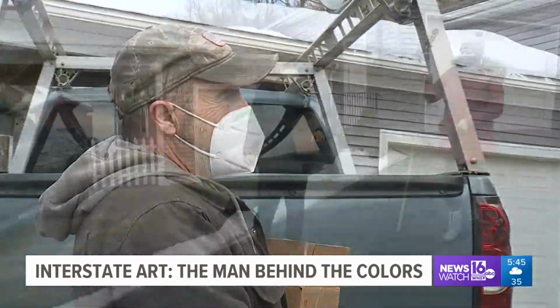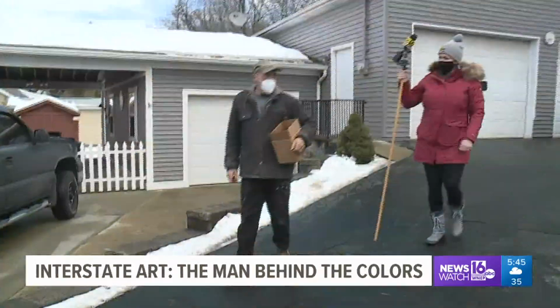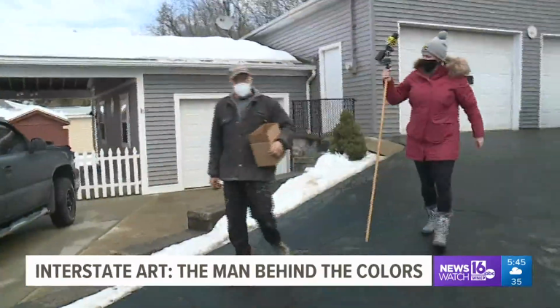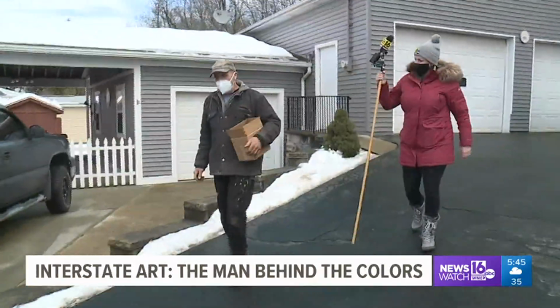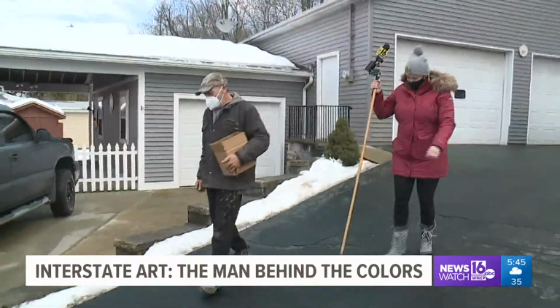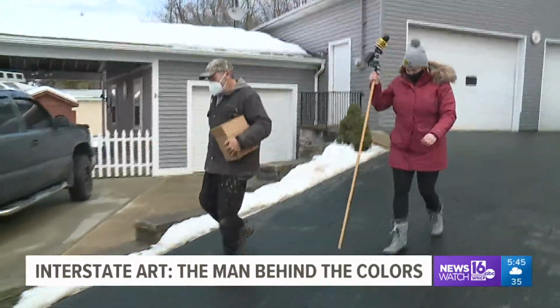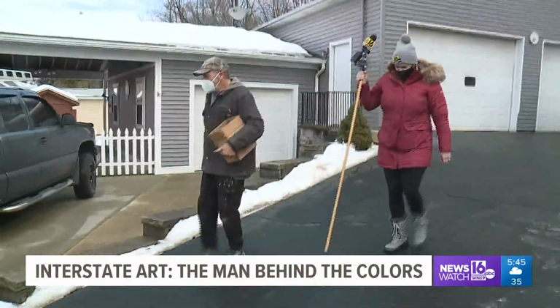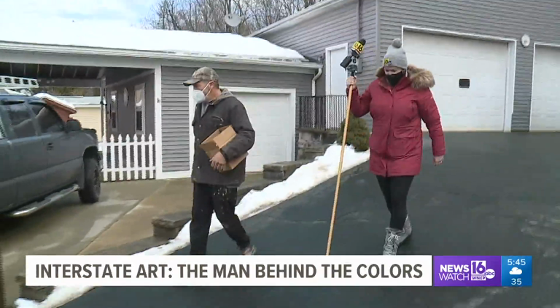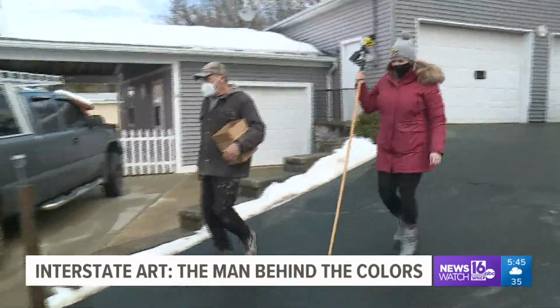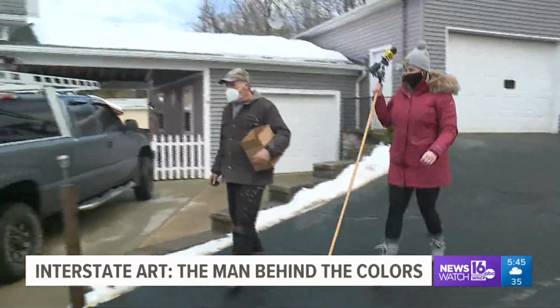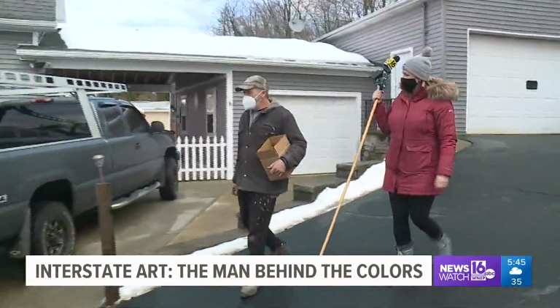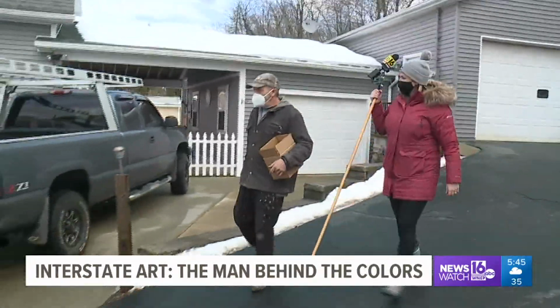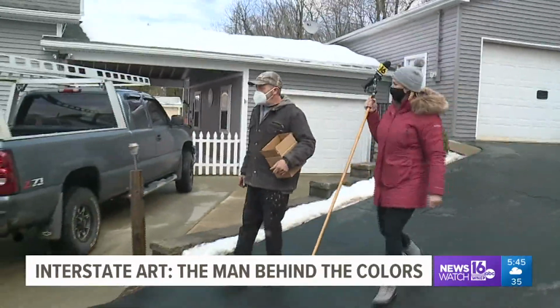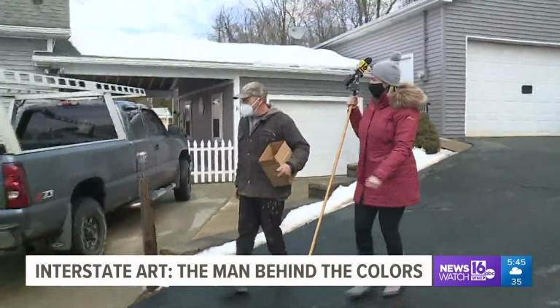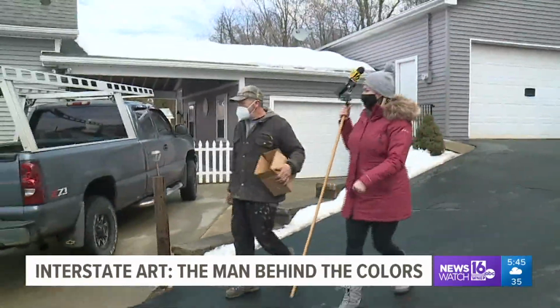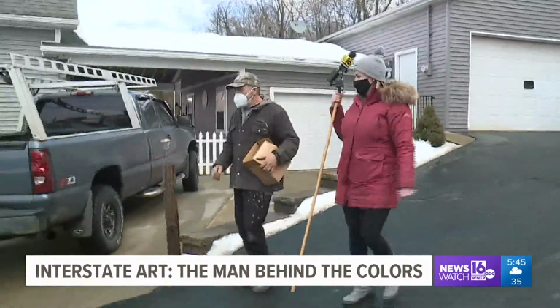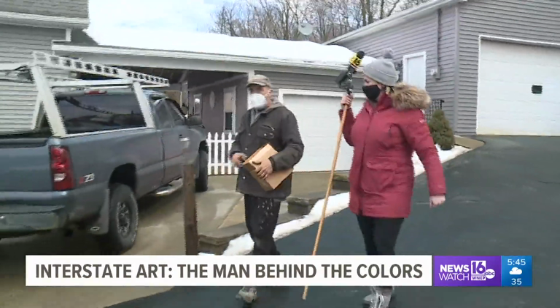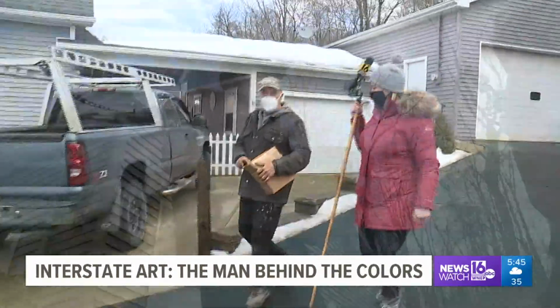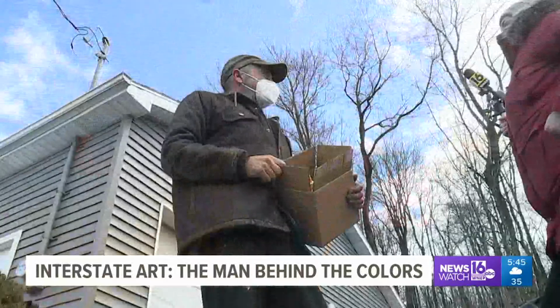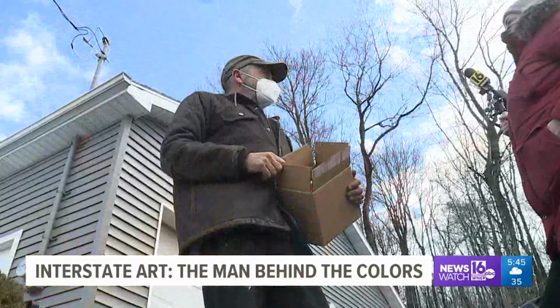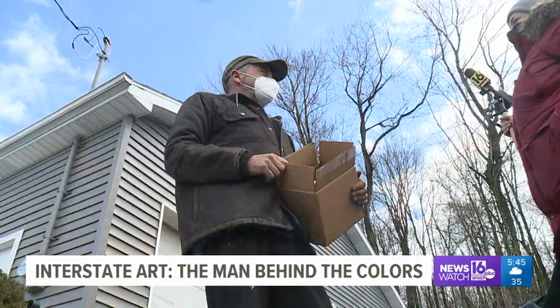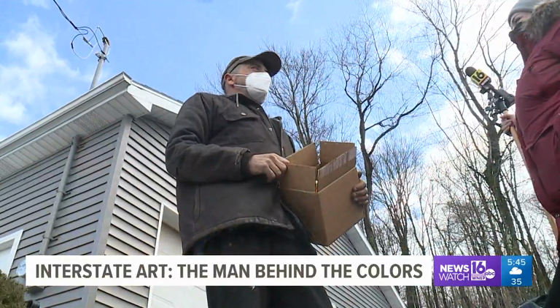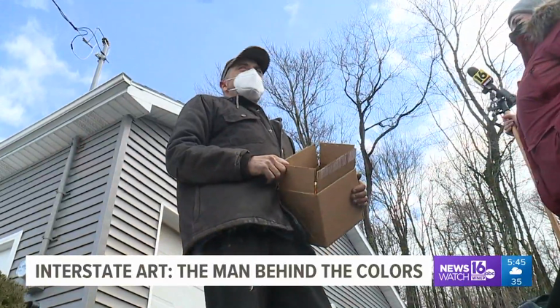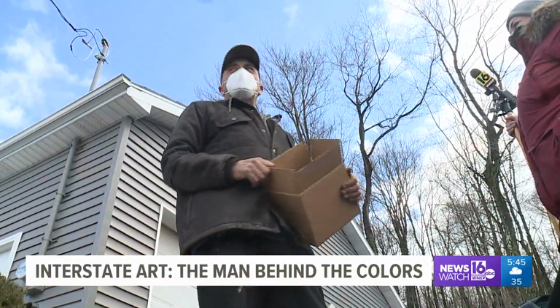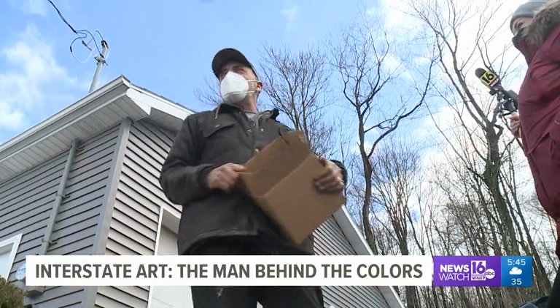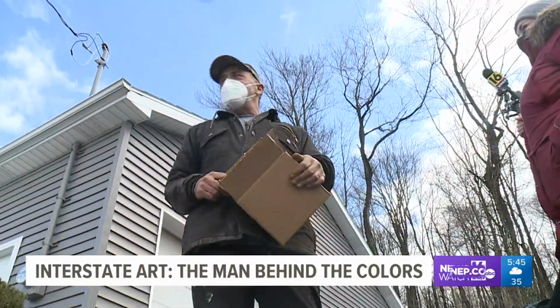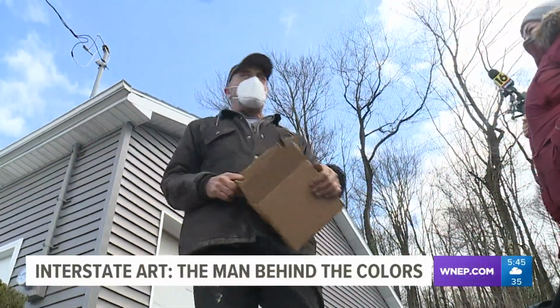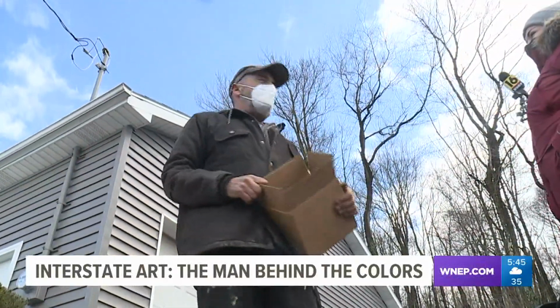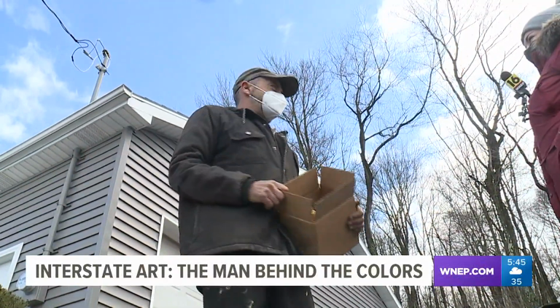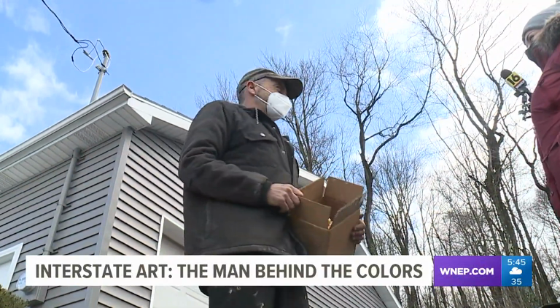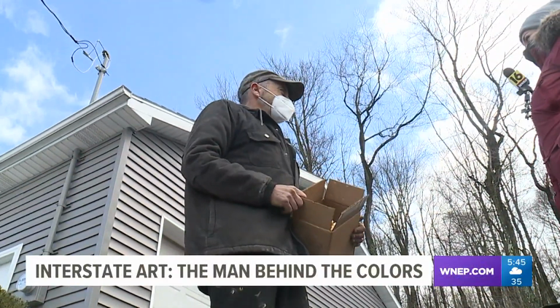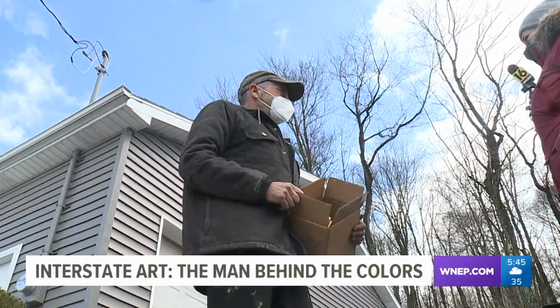The man behind the colorful snow is appropriately named Art. Art Anacardo lives behind Interstate 81 on Maltke Avenue. When he saw the forecast a few weeks ago, he knew it was time.